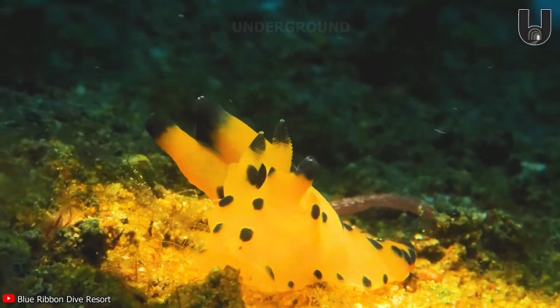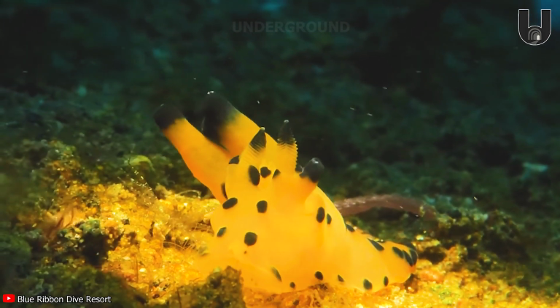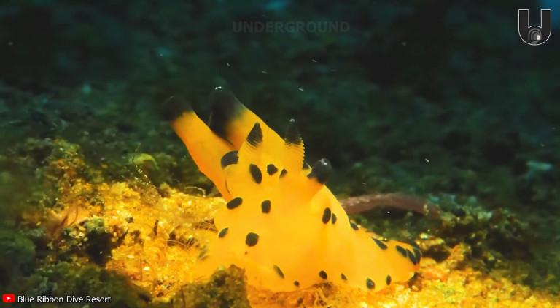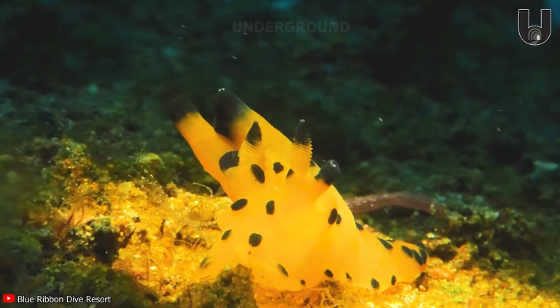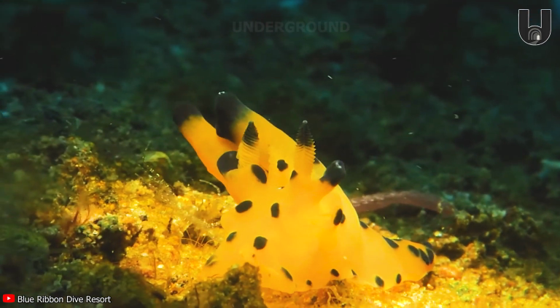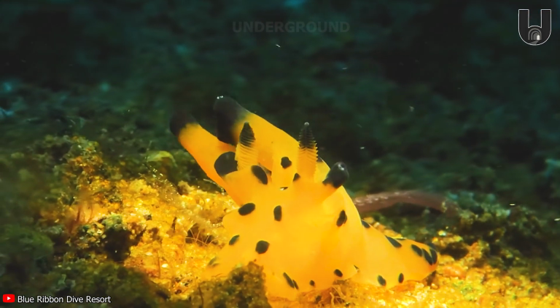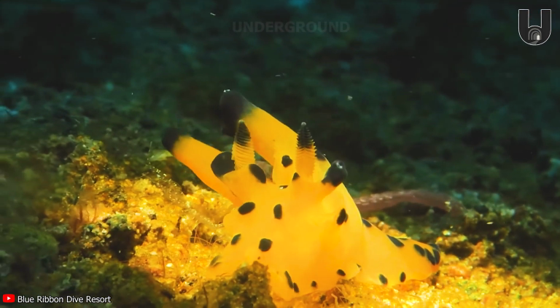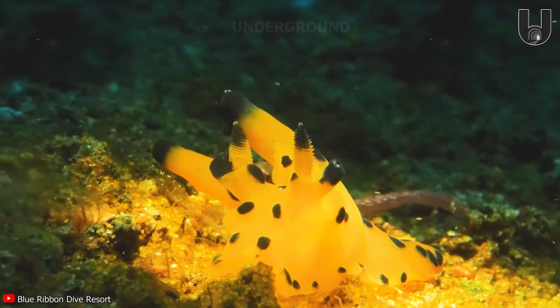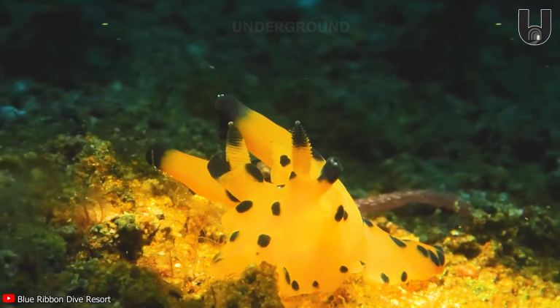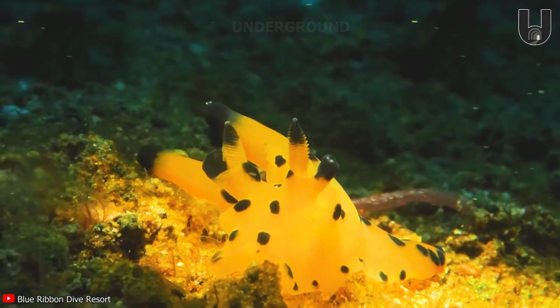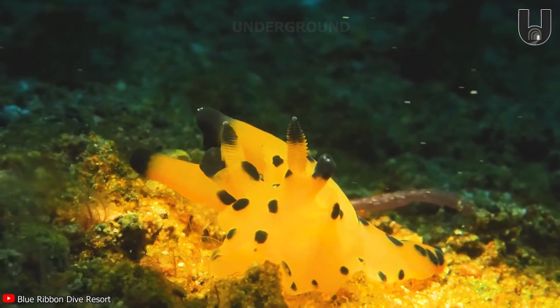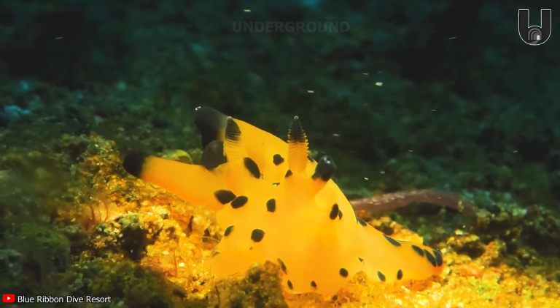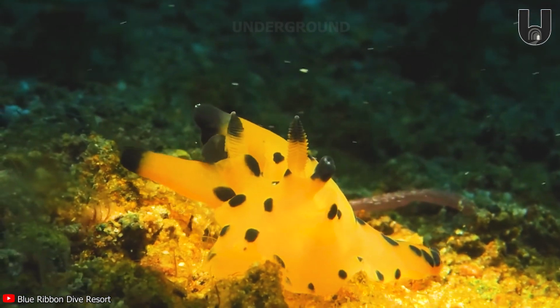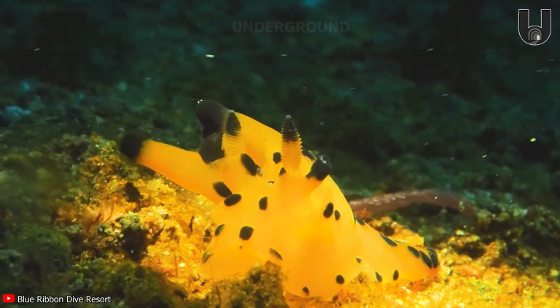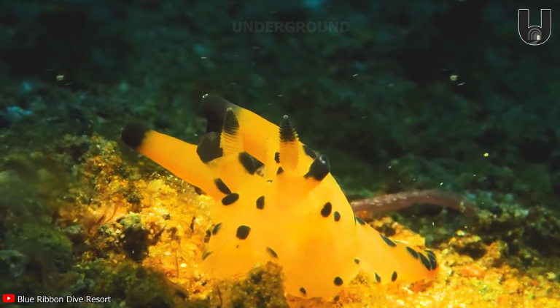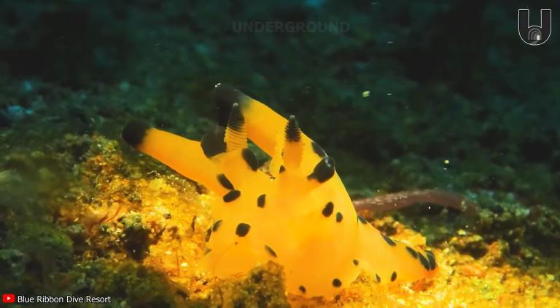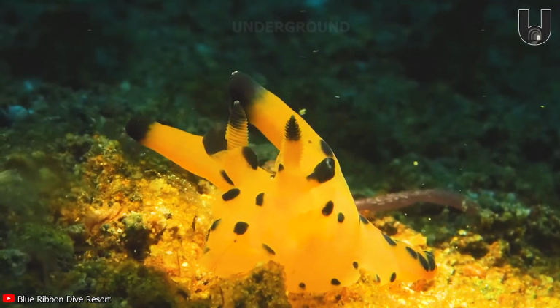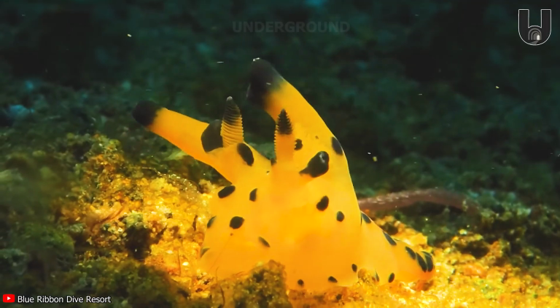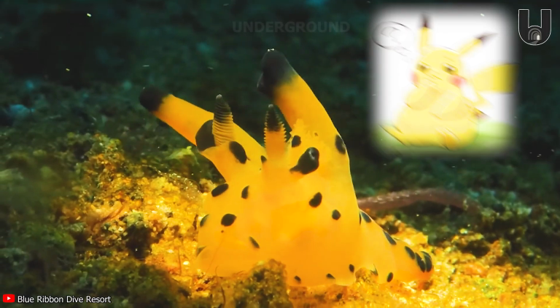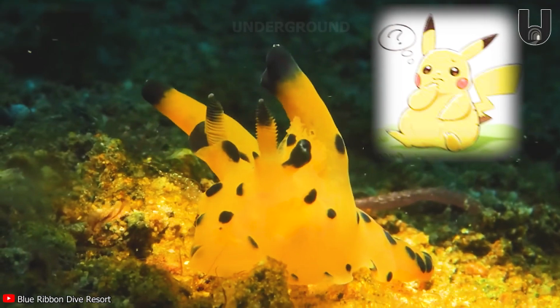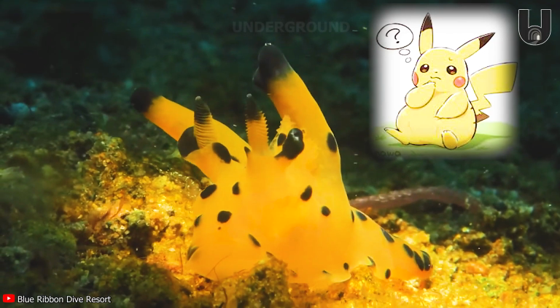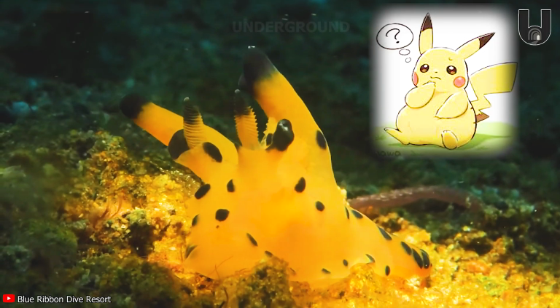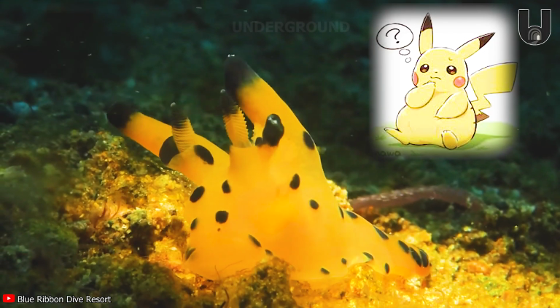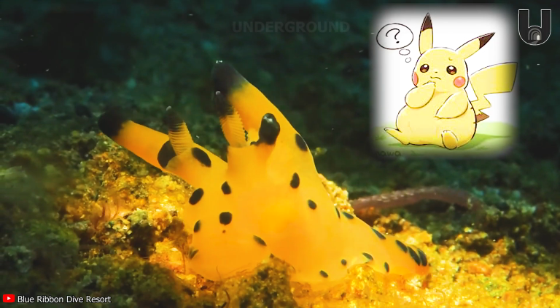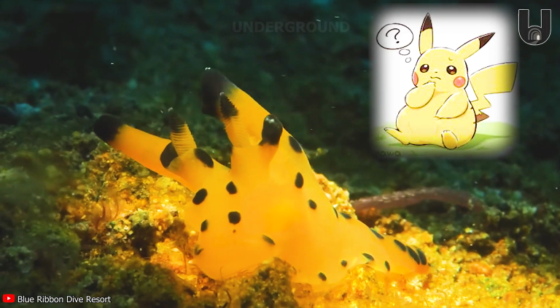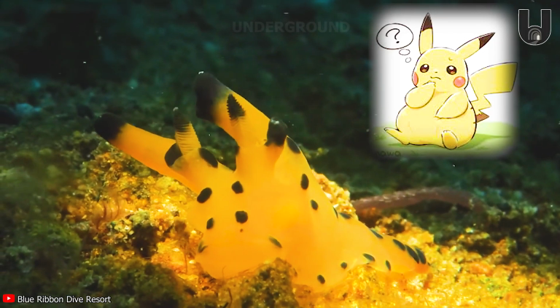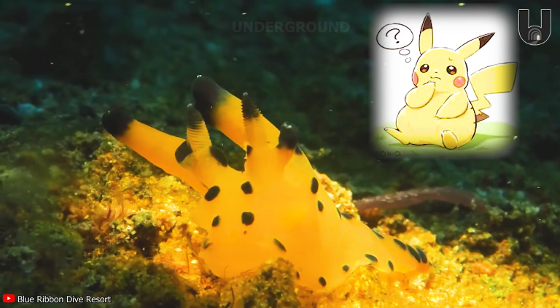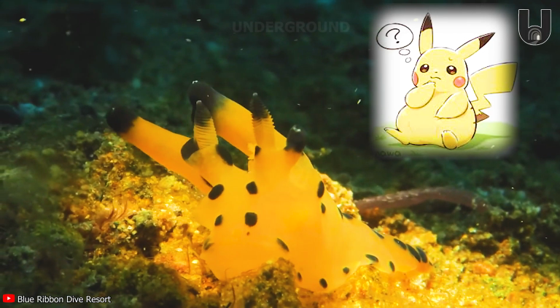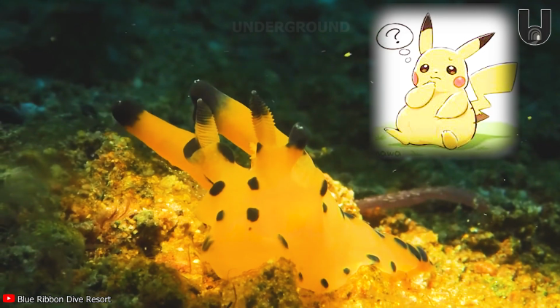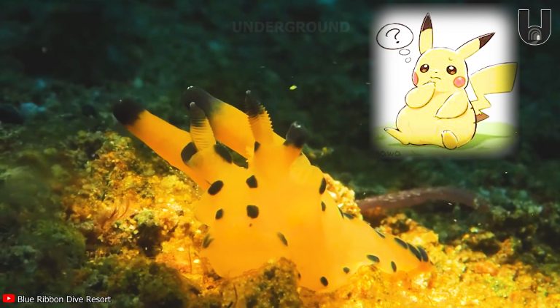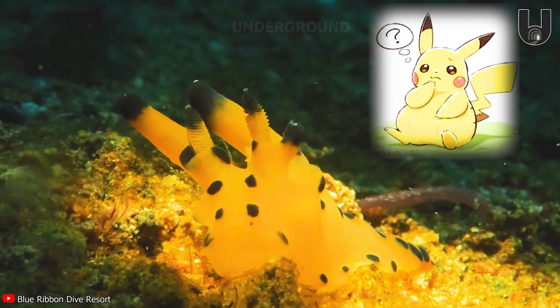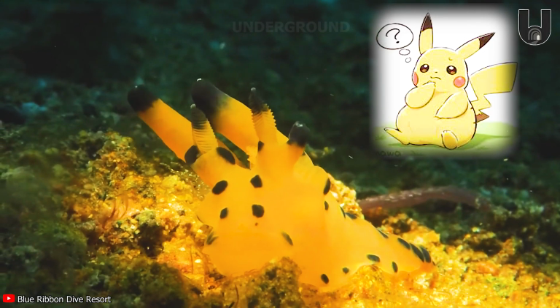We always thought Pikachu was inspired by a mouse, but after seeing this sea slug, would you change your mind?